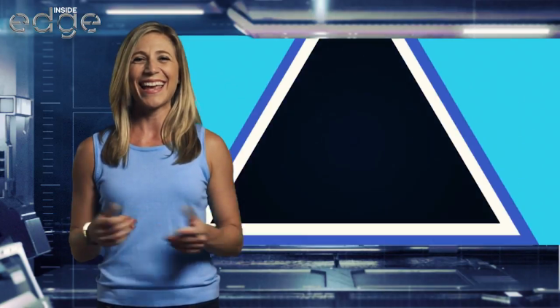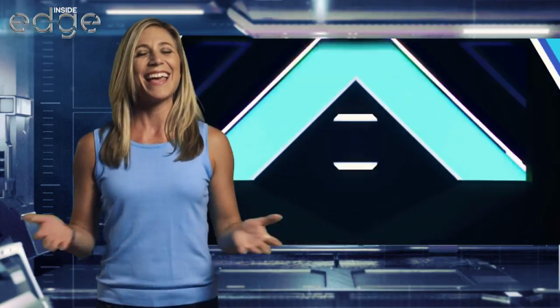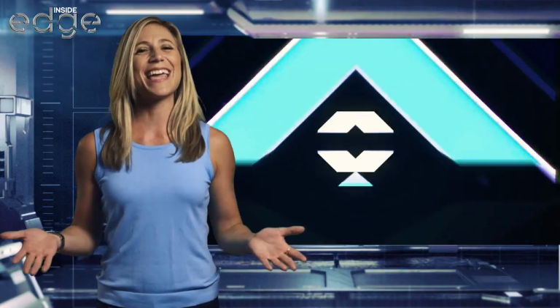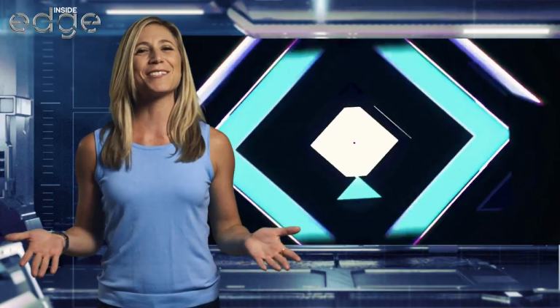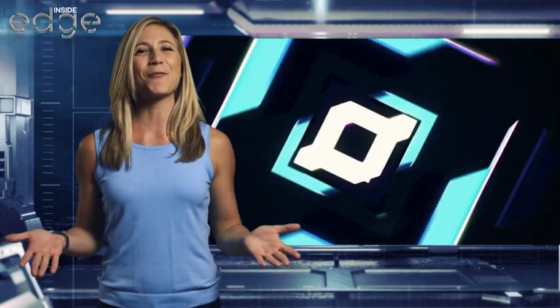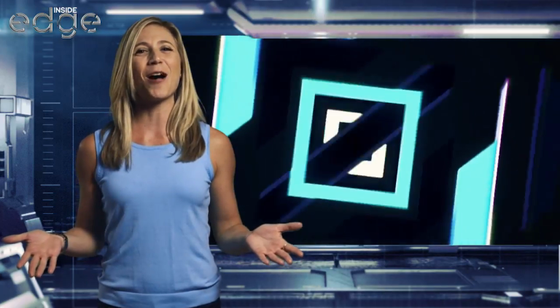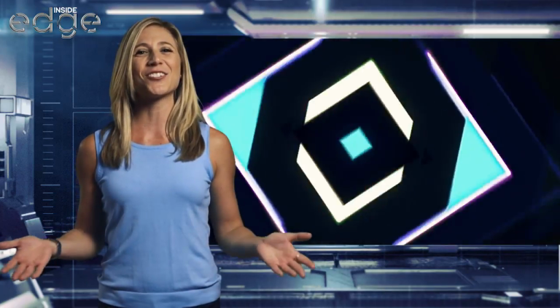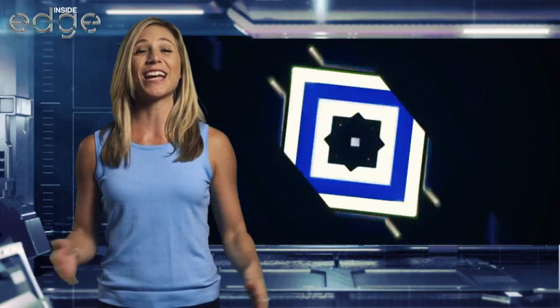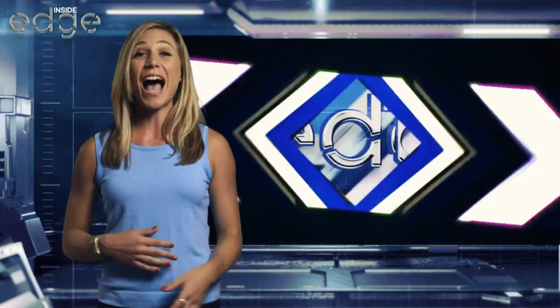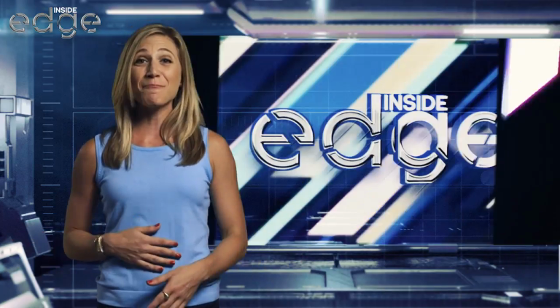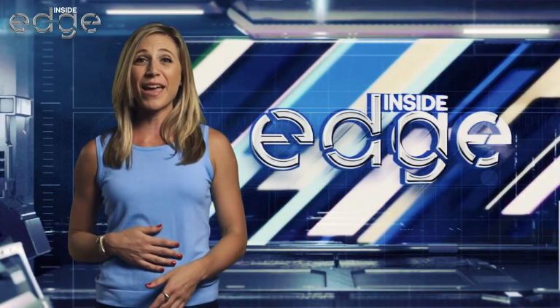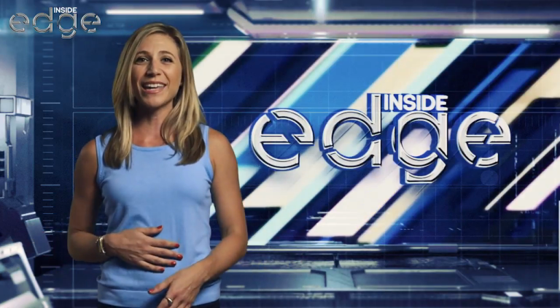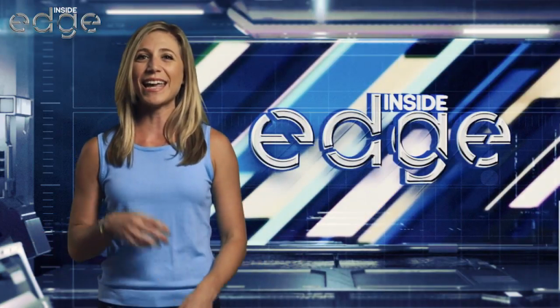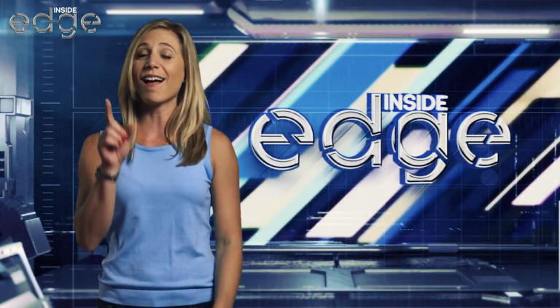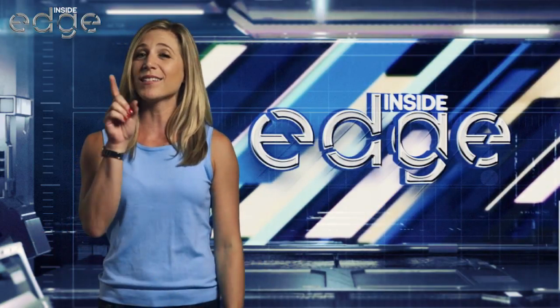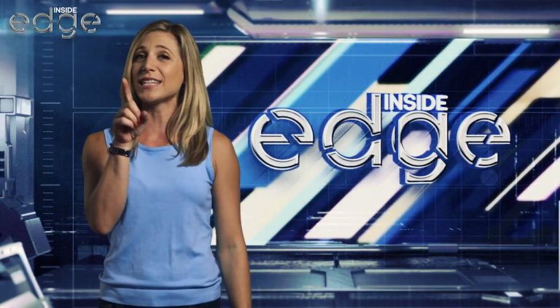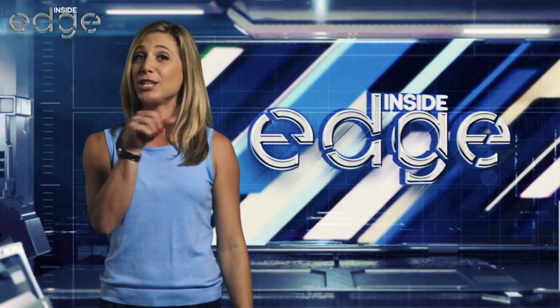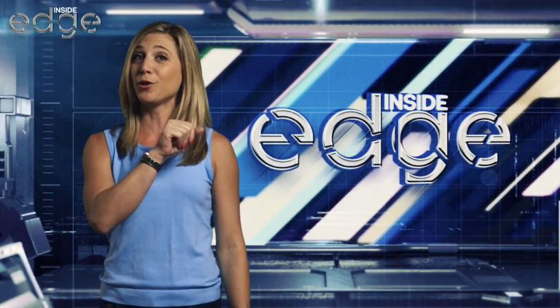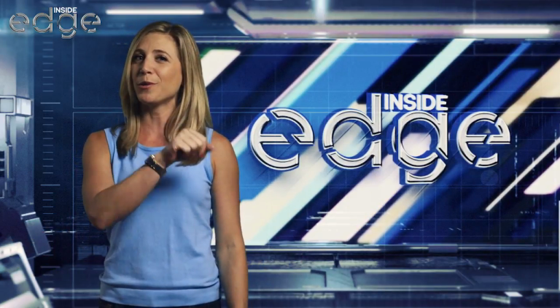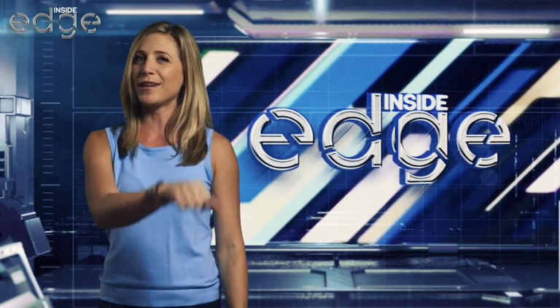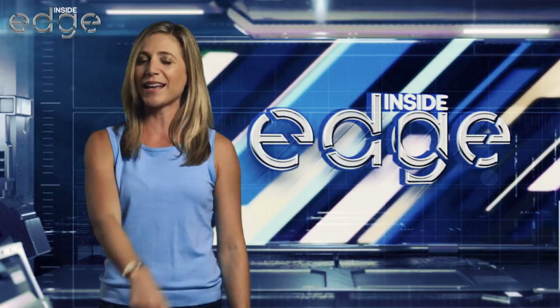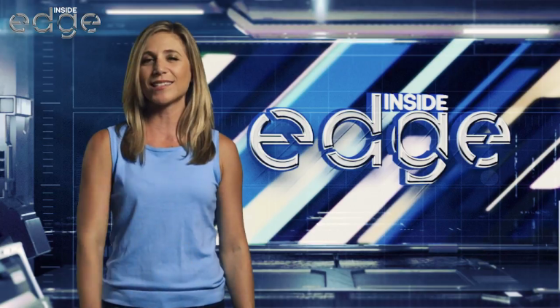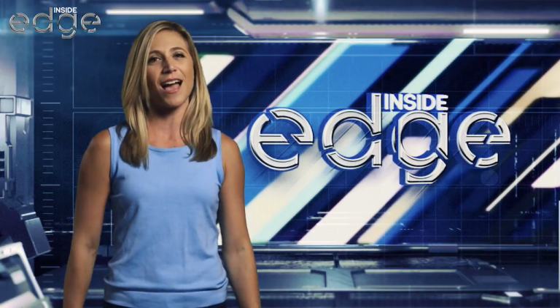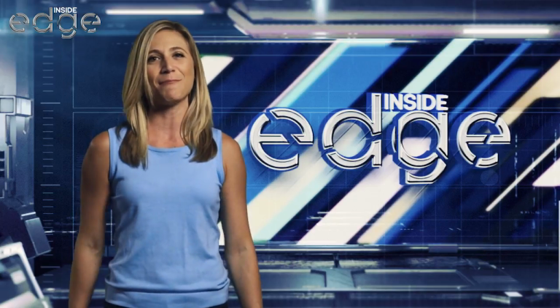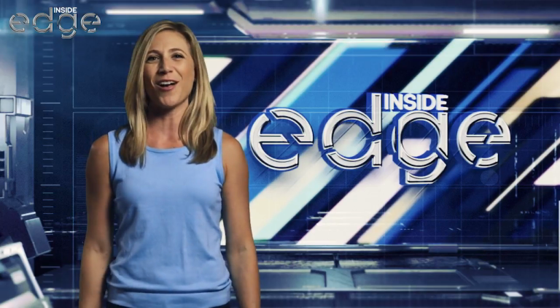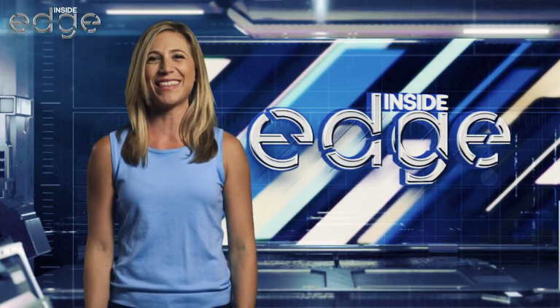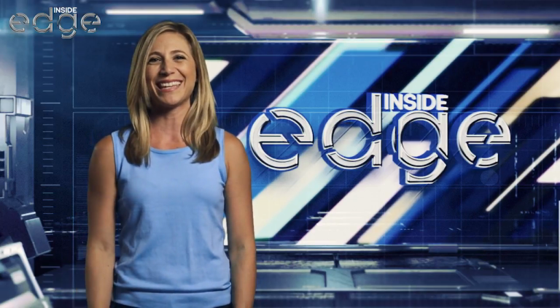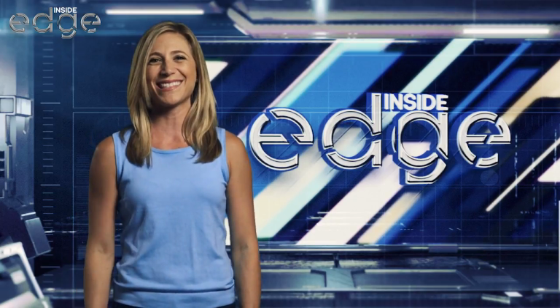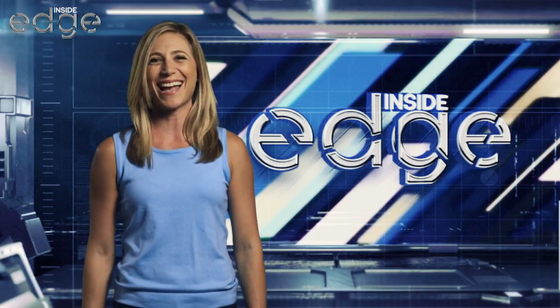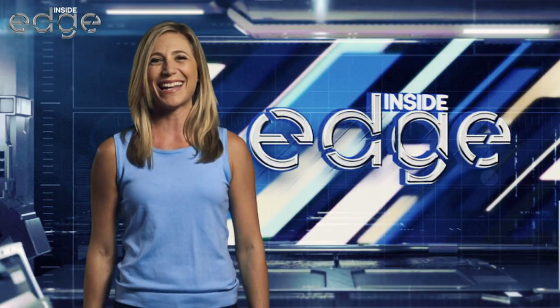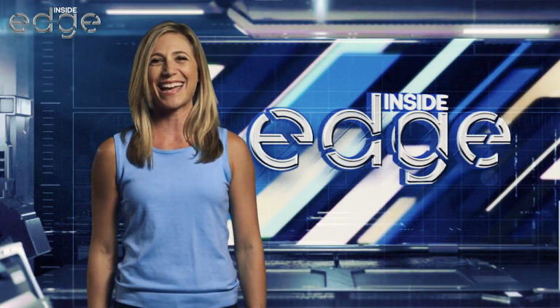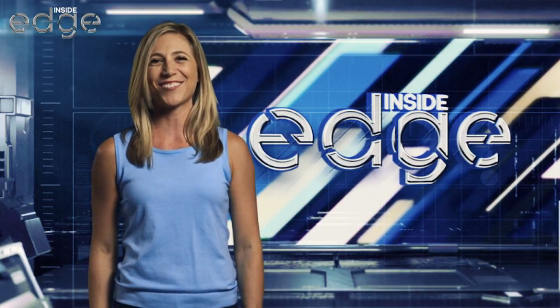Thanks for watching. I'm Megan, and I'll see you next time on the Inside Edge.